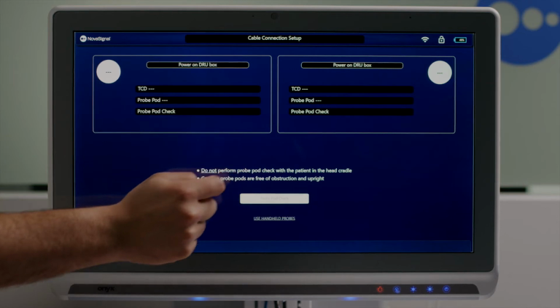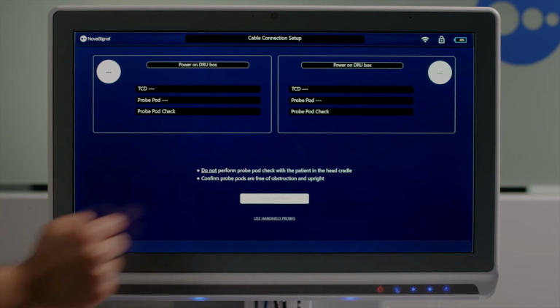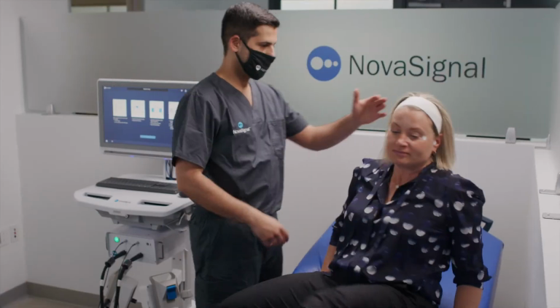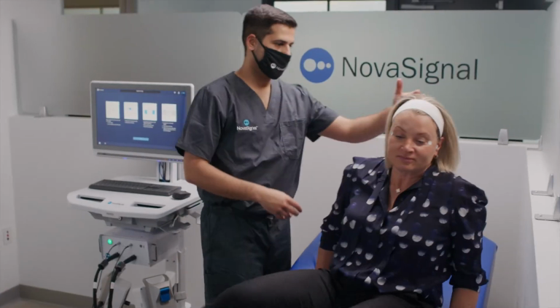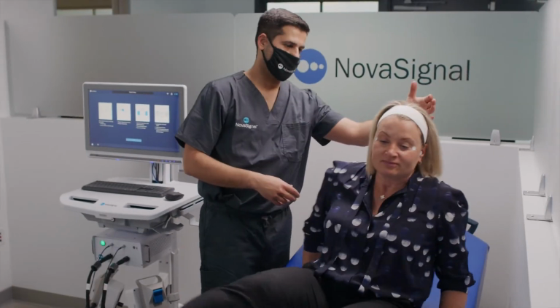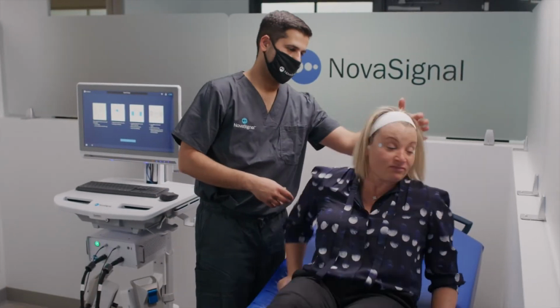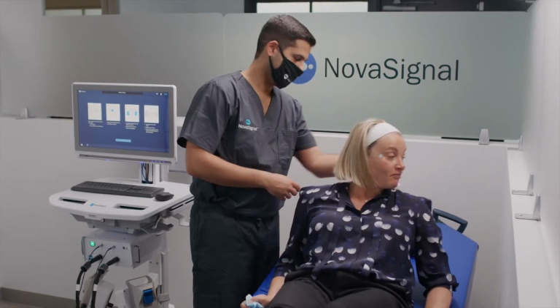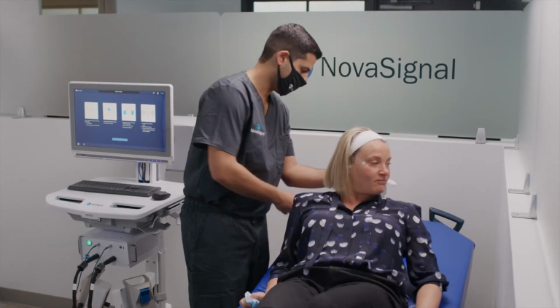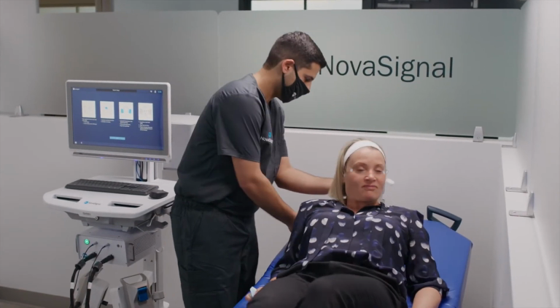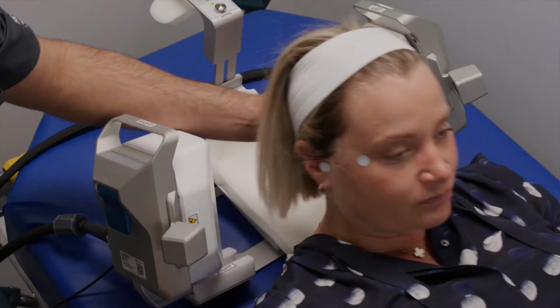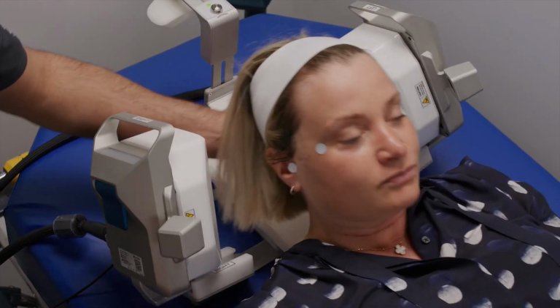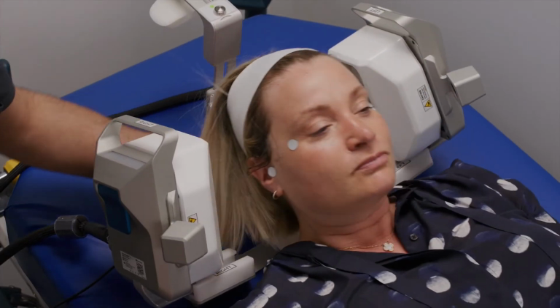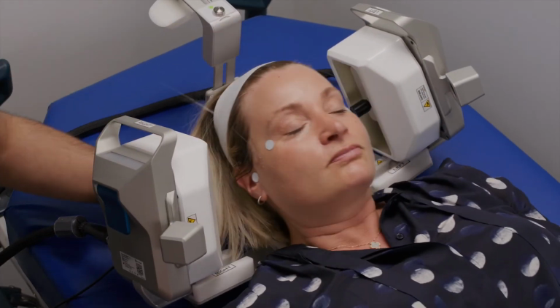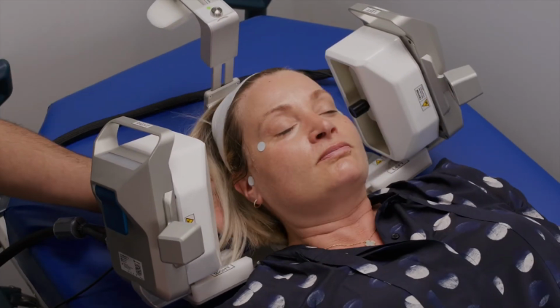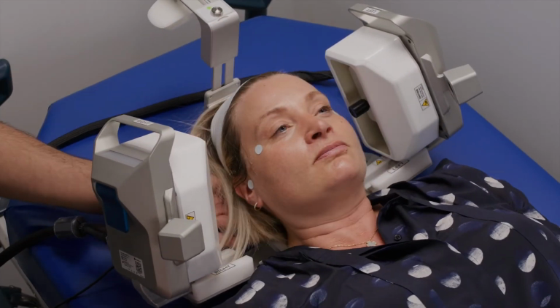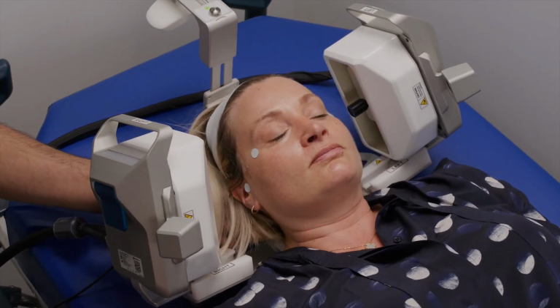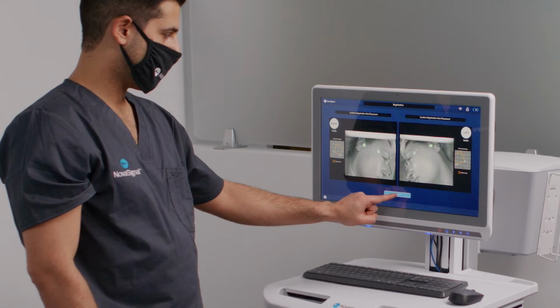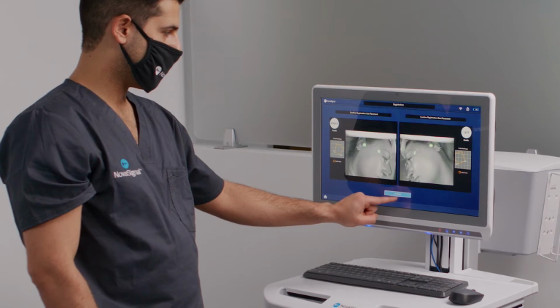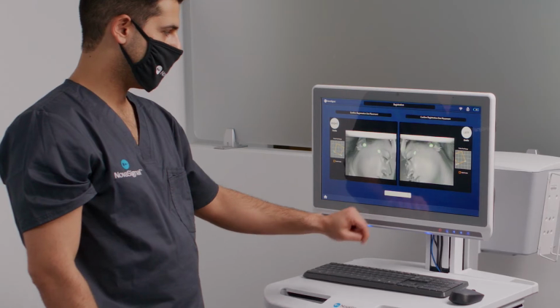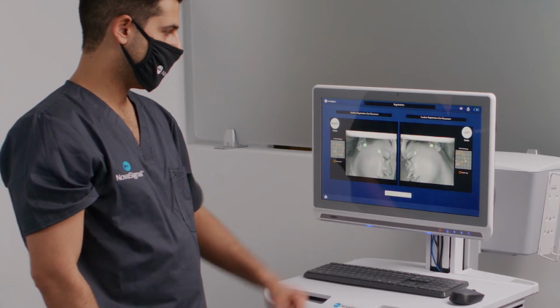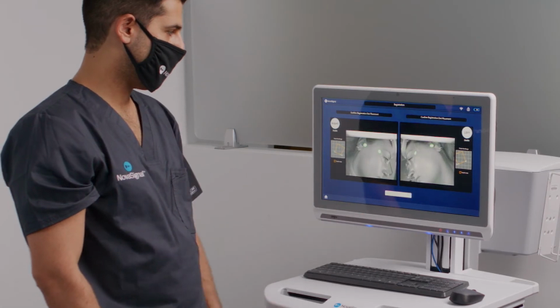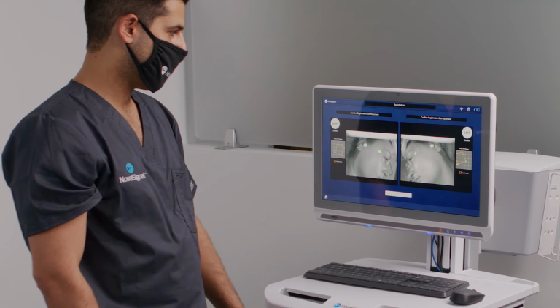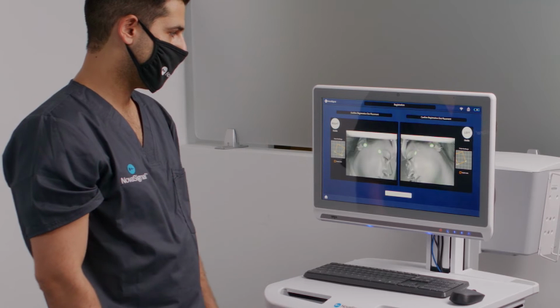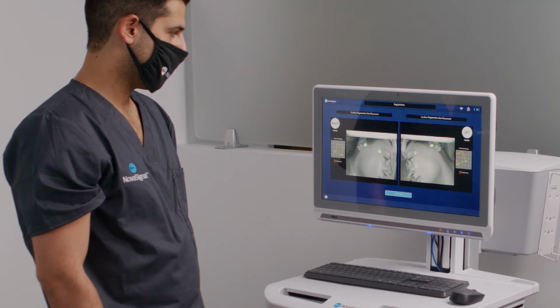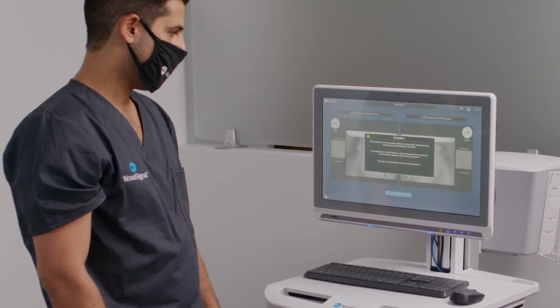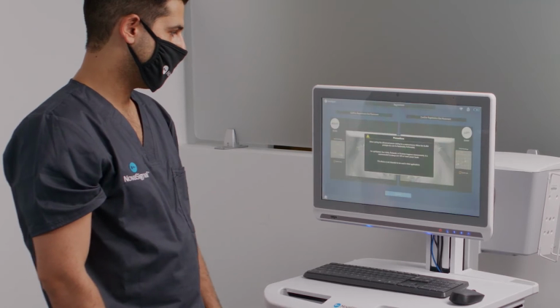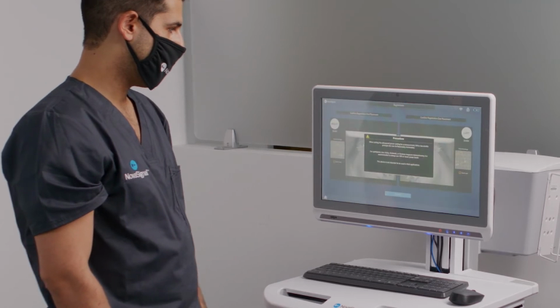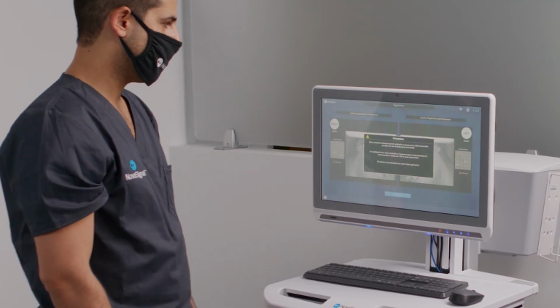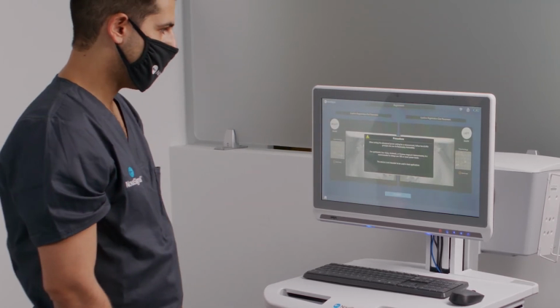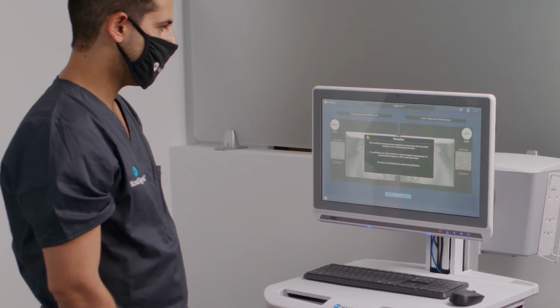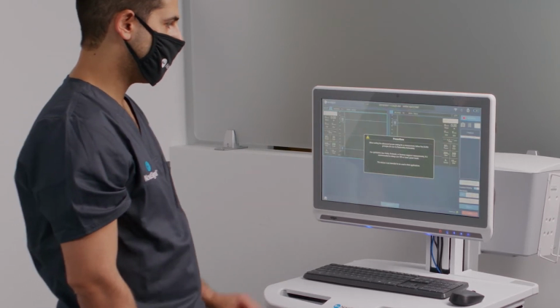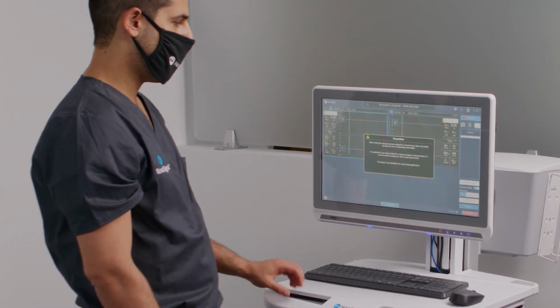Designed with flexibility in mind, NovaGuide 2 can be used in inpatient, outpatient, and perioperative settings.